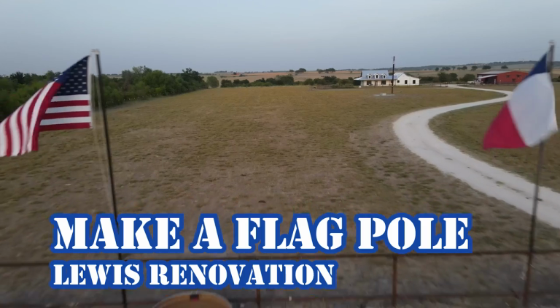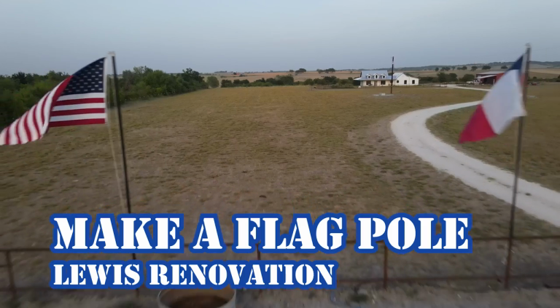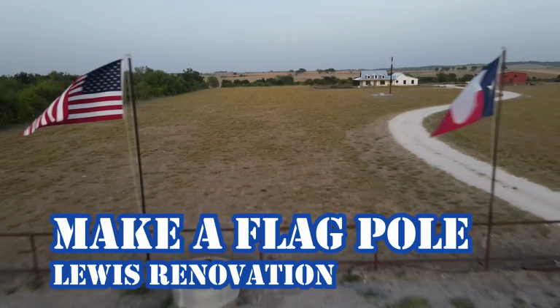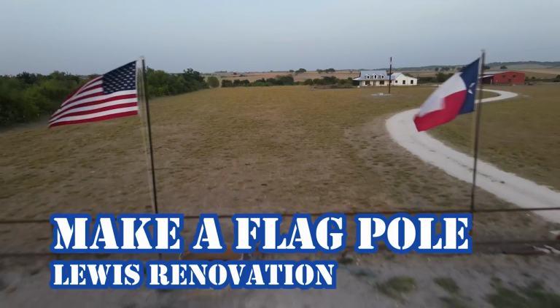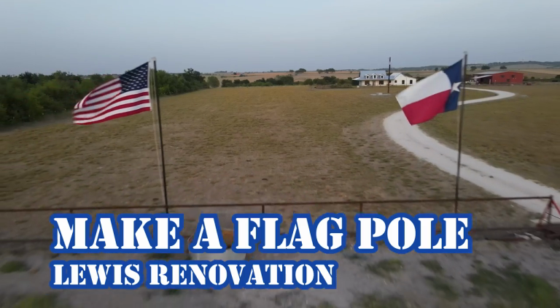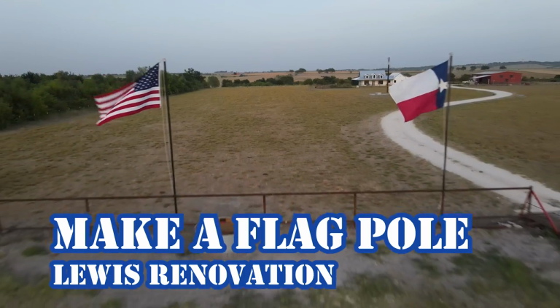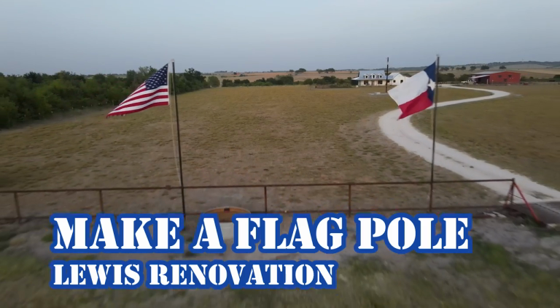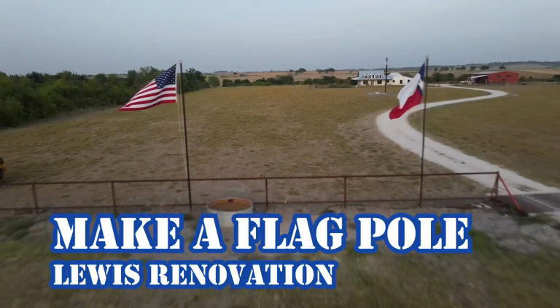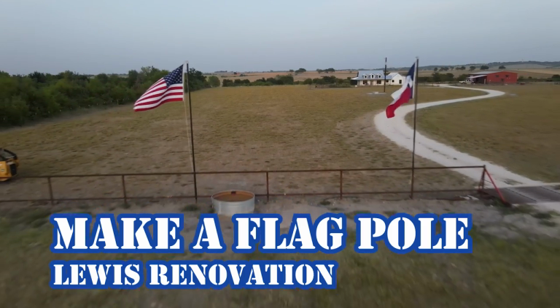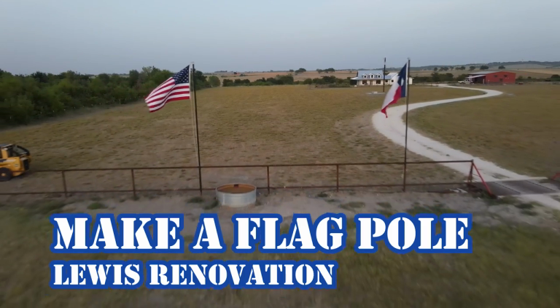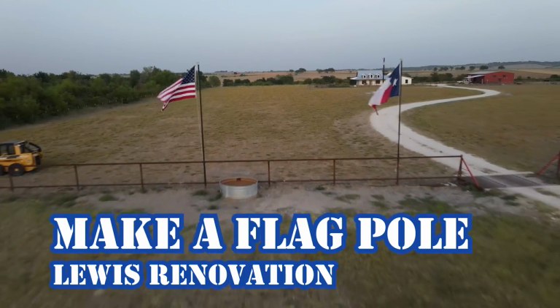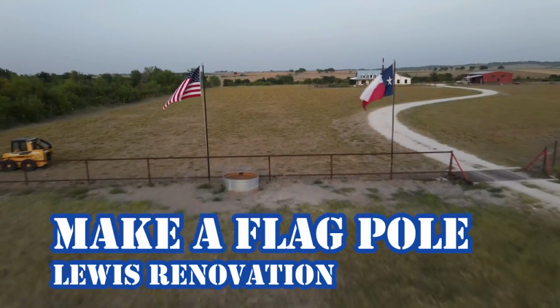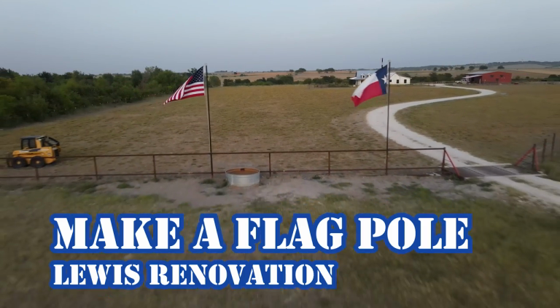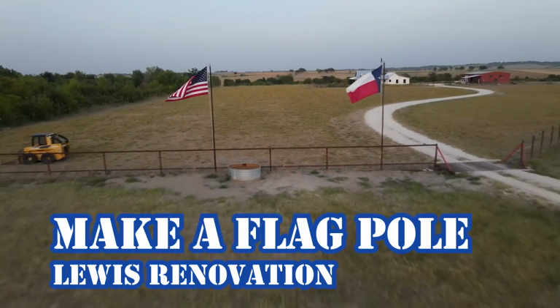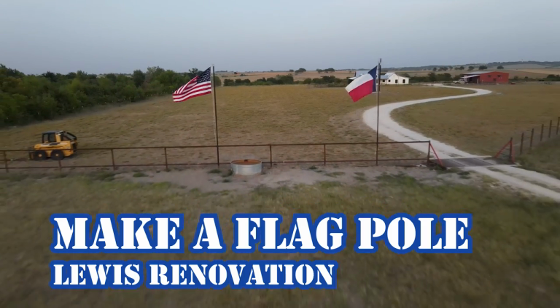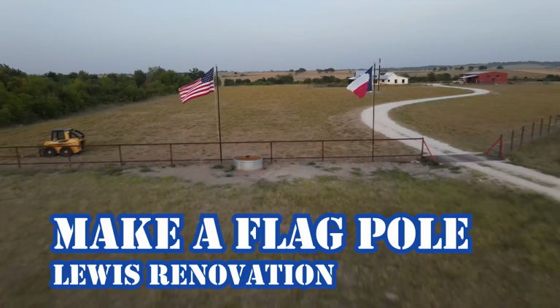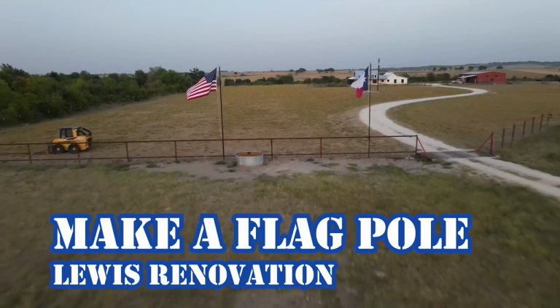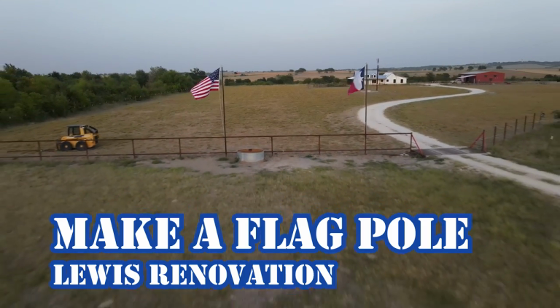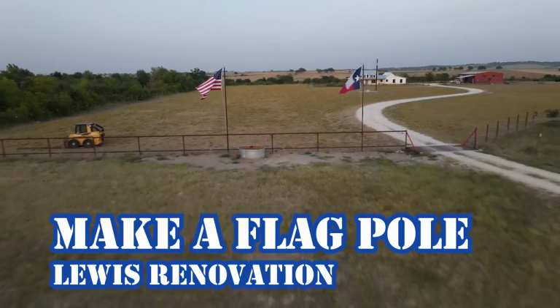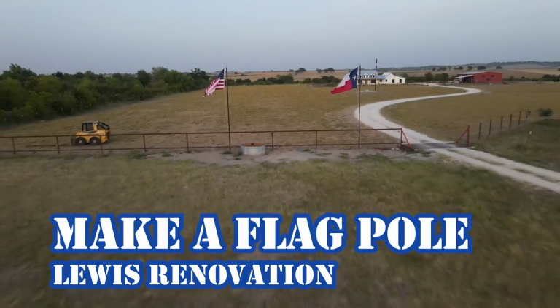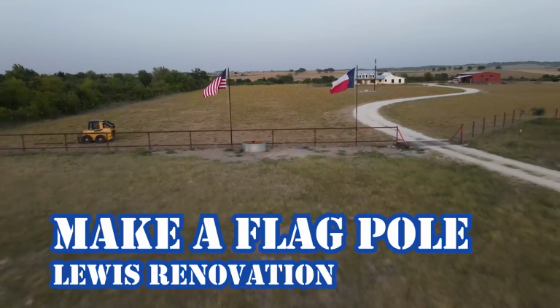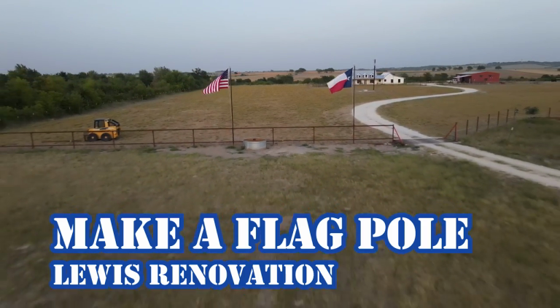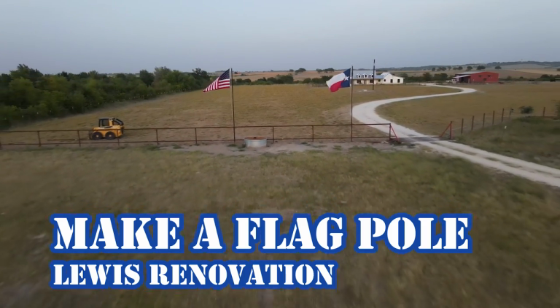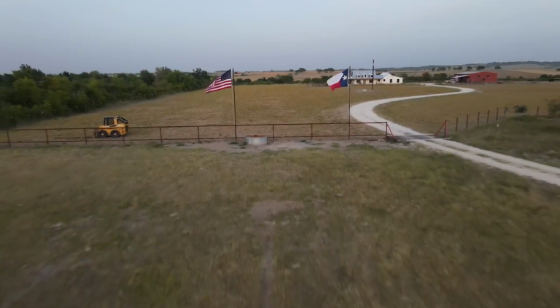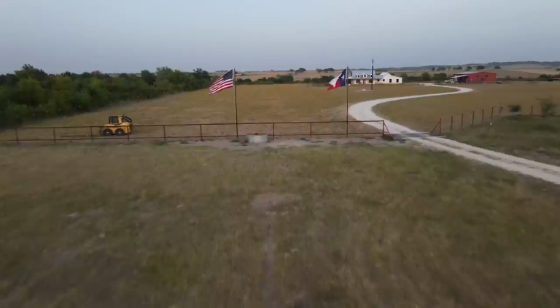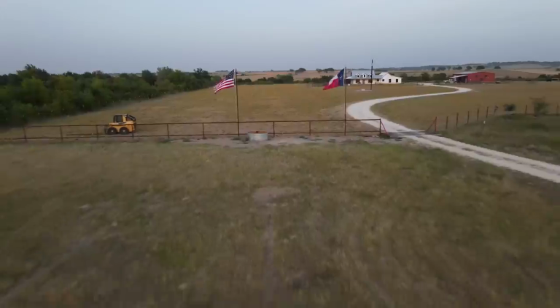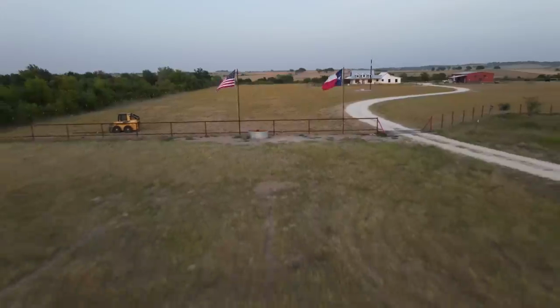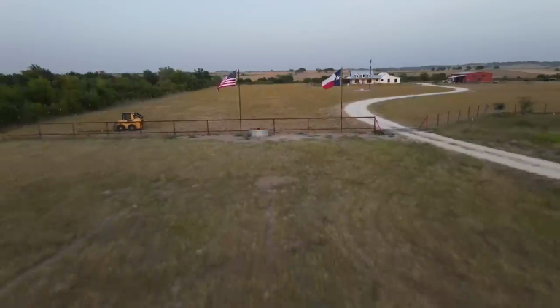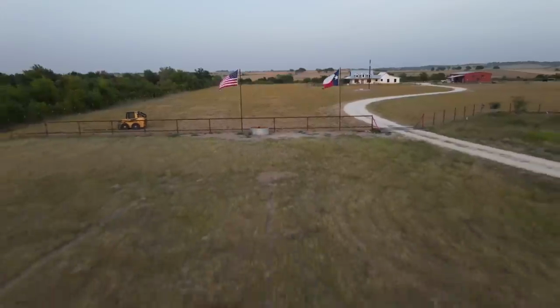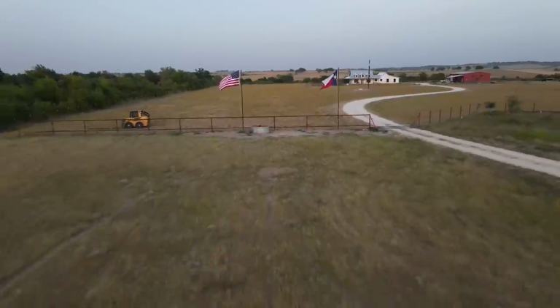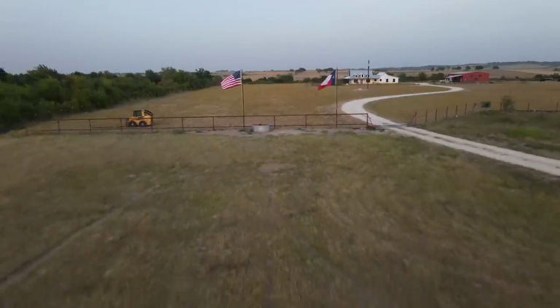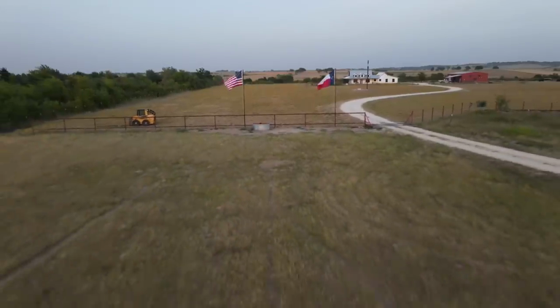This is a video of me building these flag poles. Last year when I built this fence, I thought it would be a really good place for some flags.